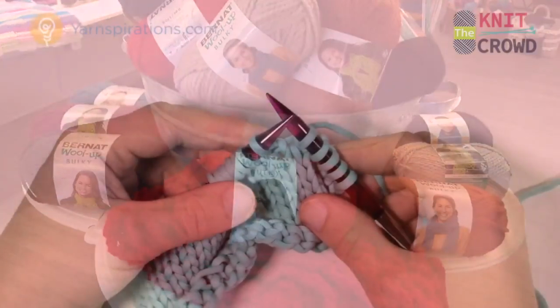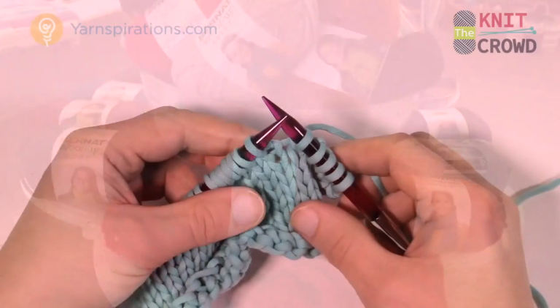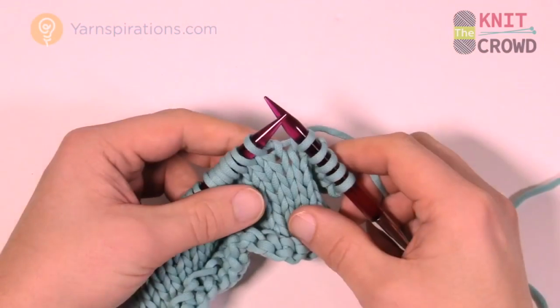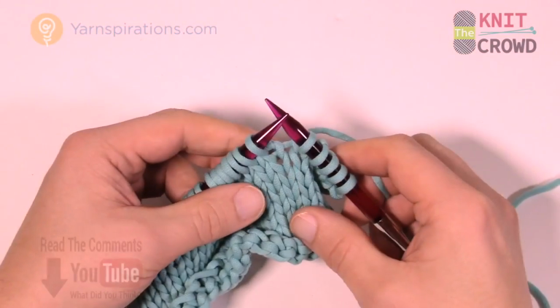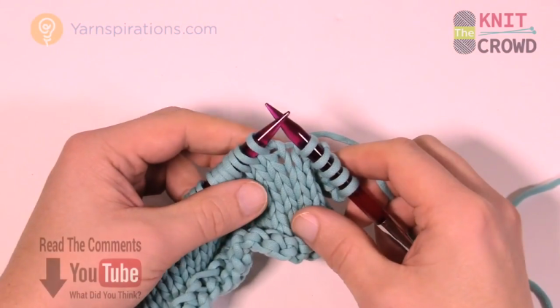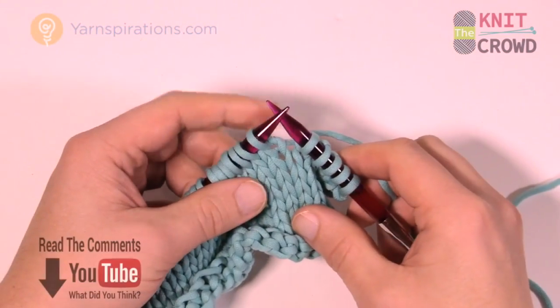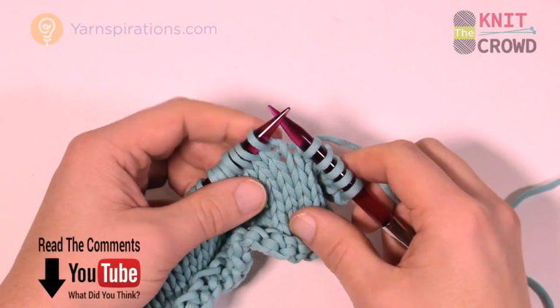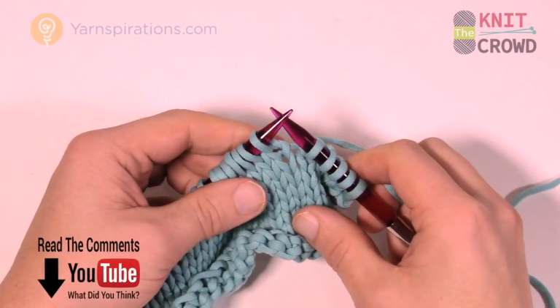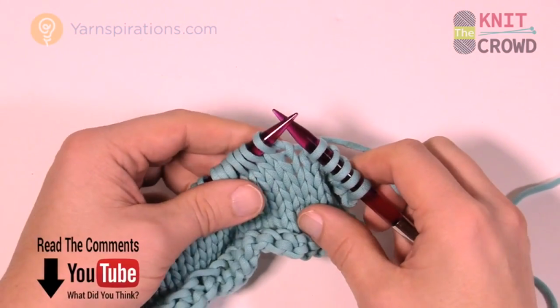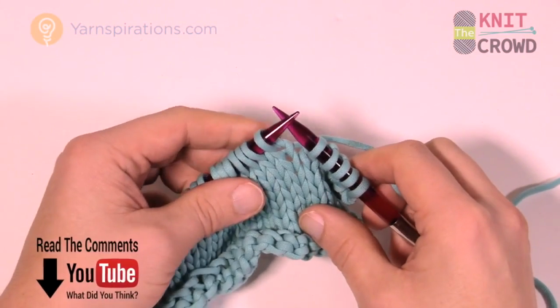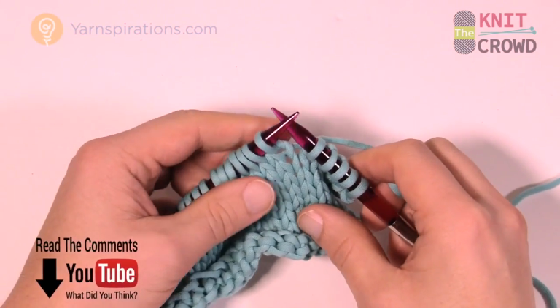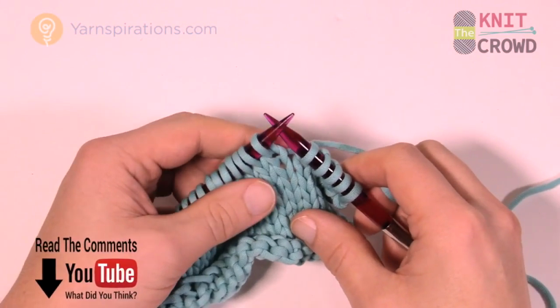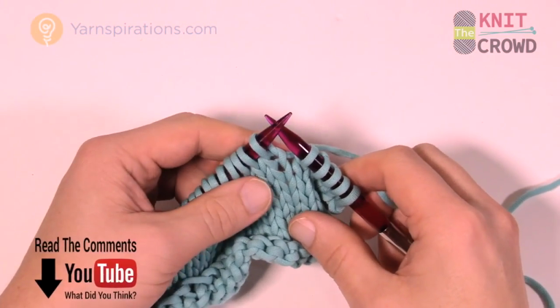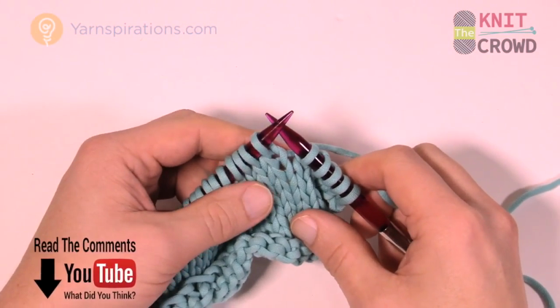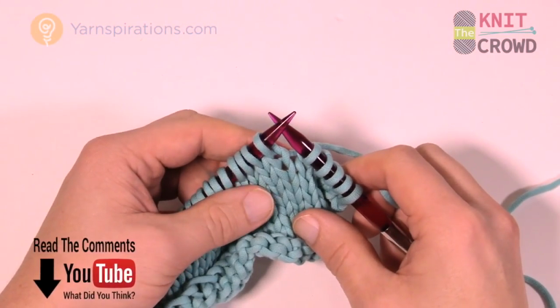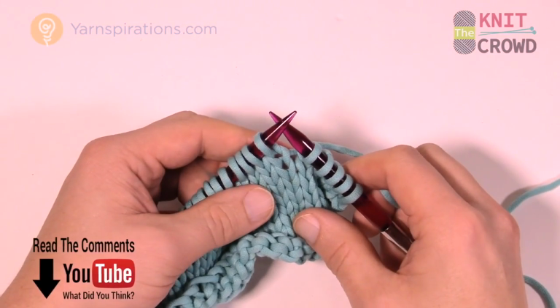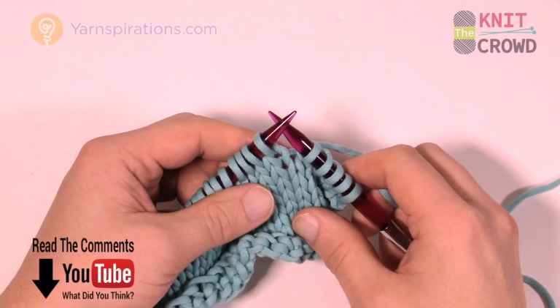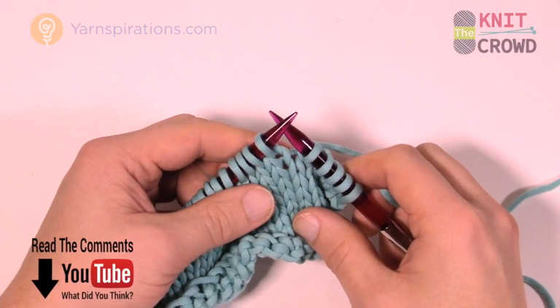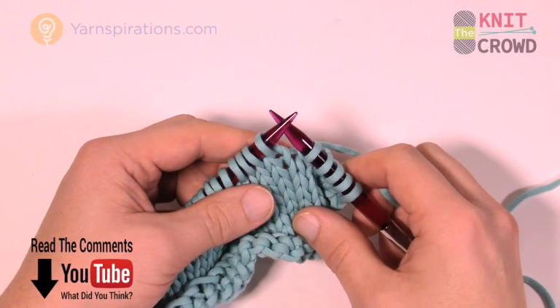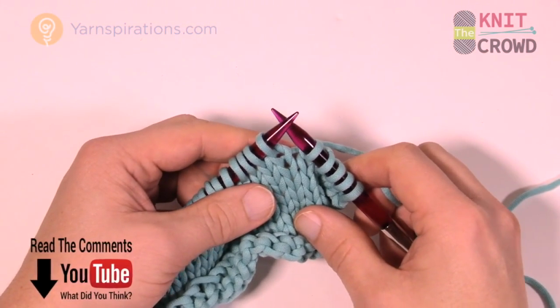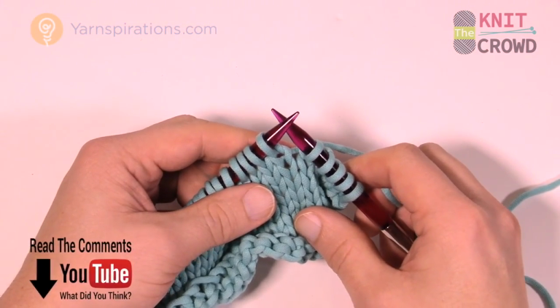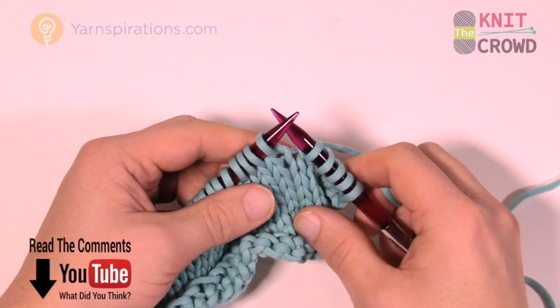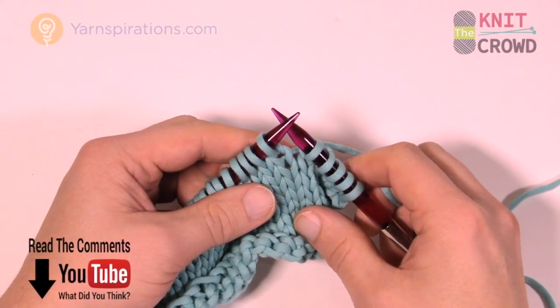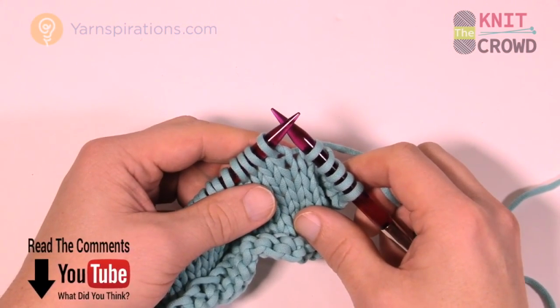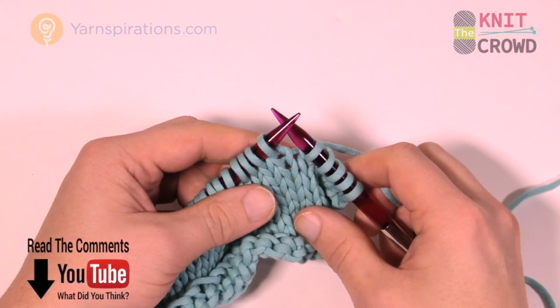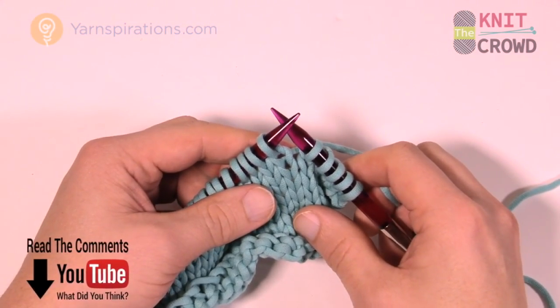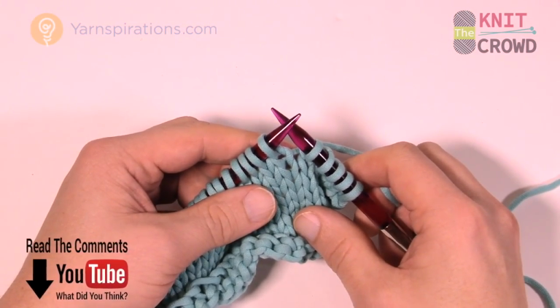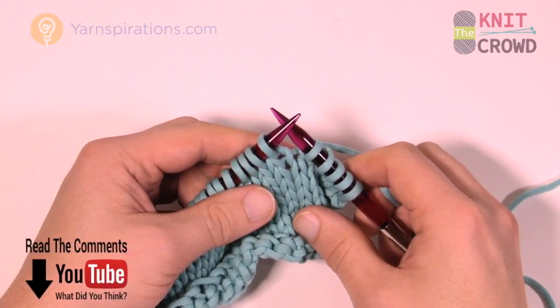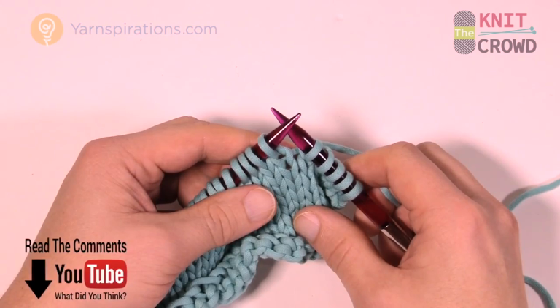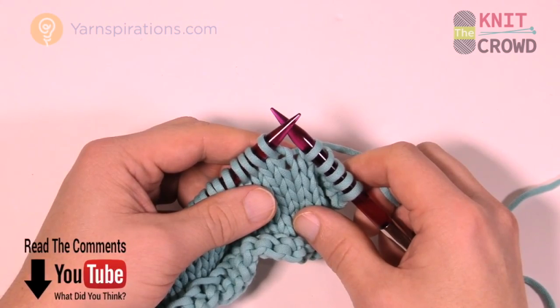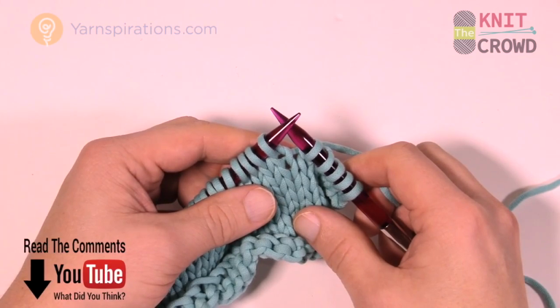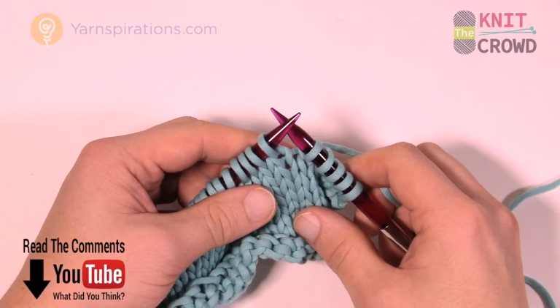Welcome back to Yarnspirations as well as The Knit Crowd. I'm your host Mikey. Today we're going to explore SSSK.